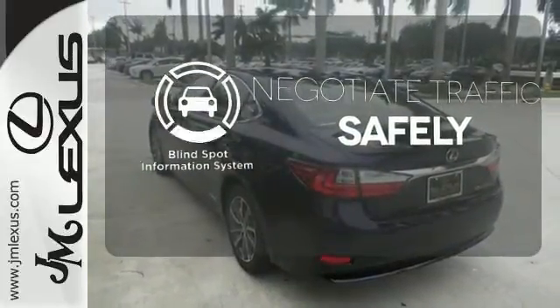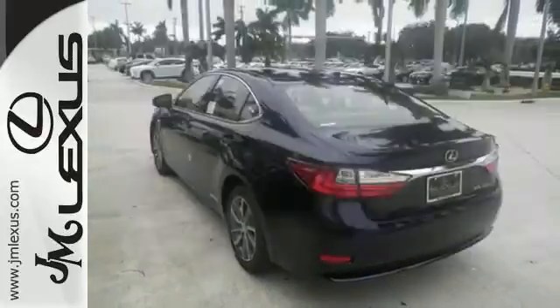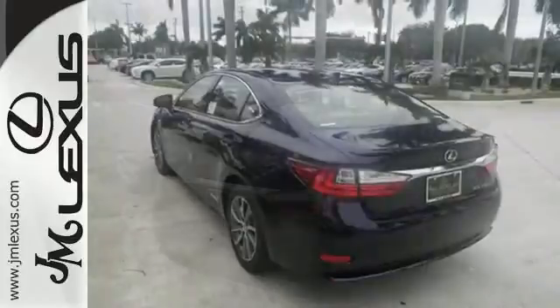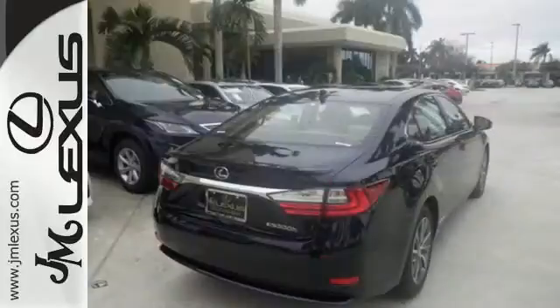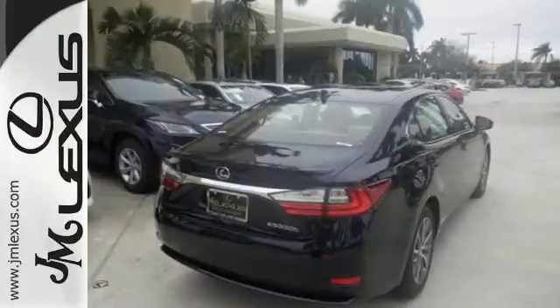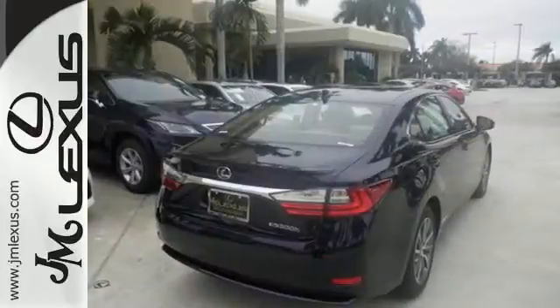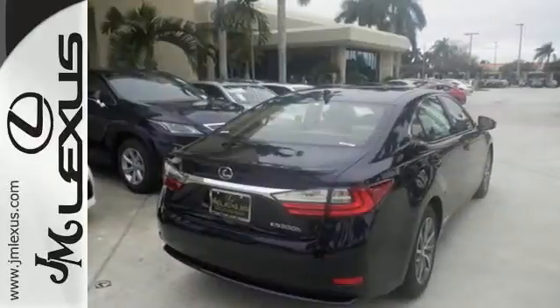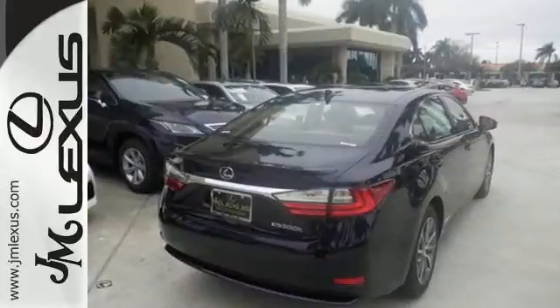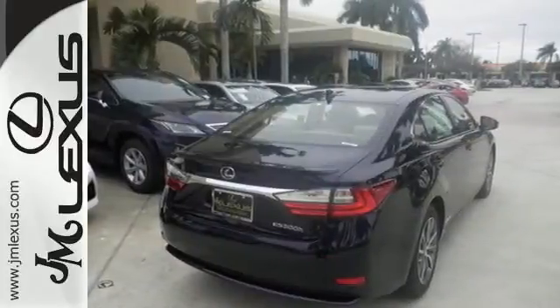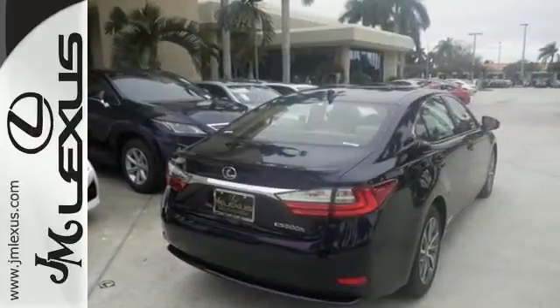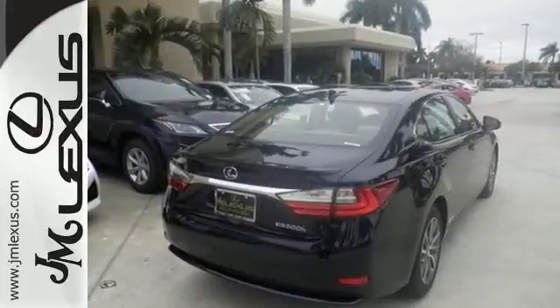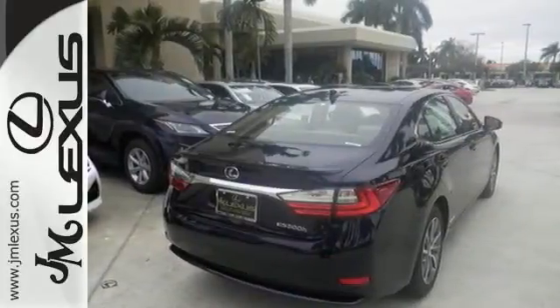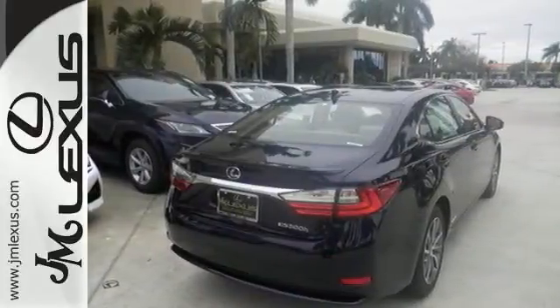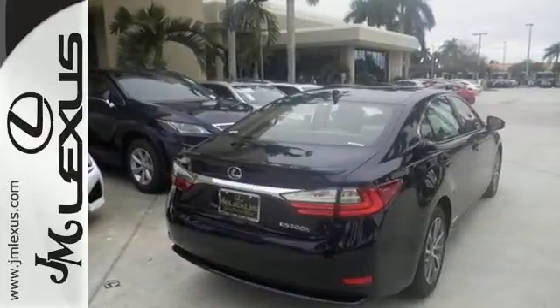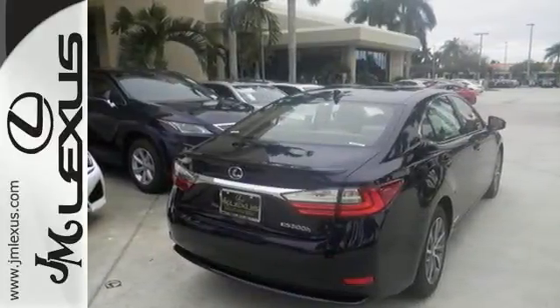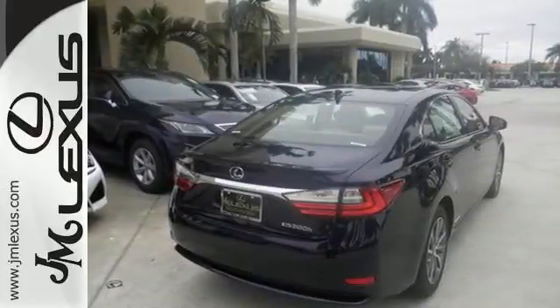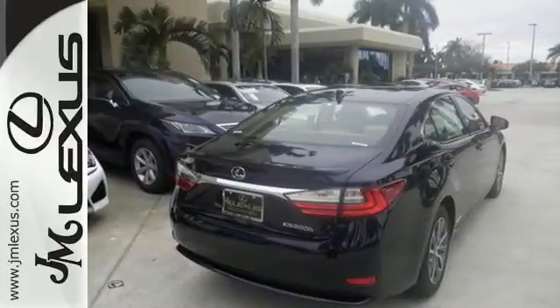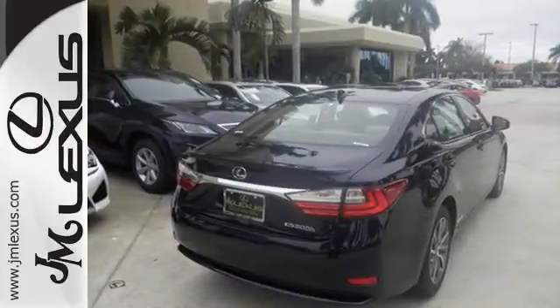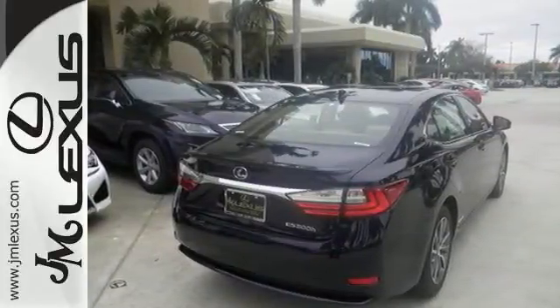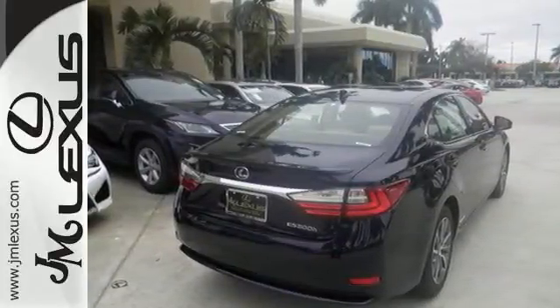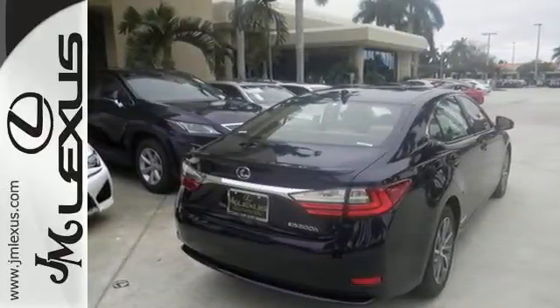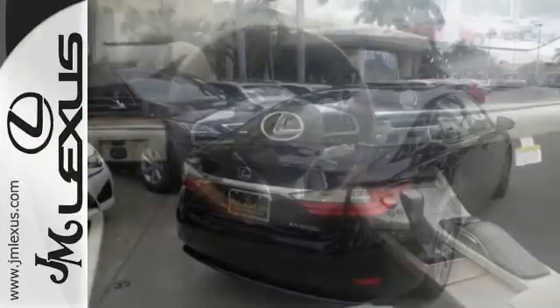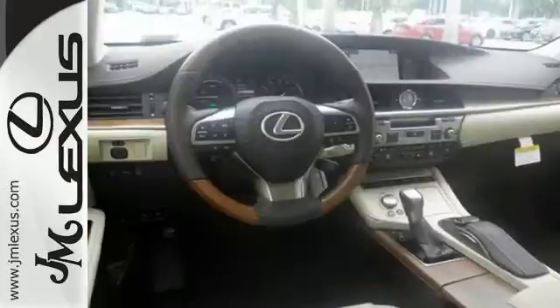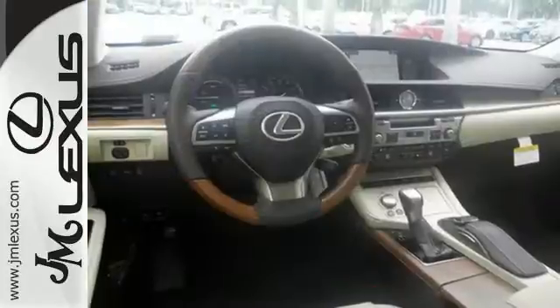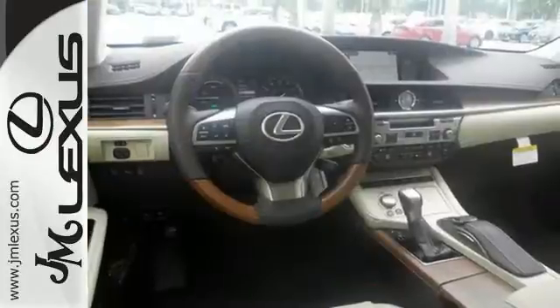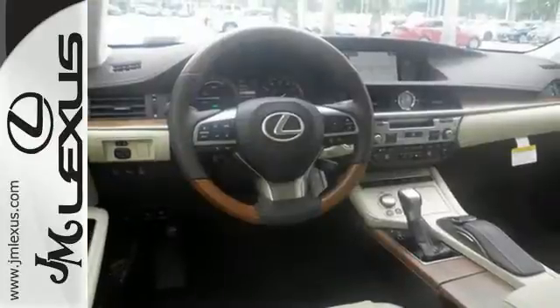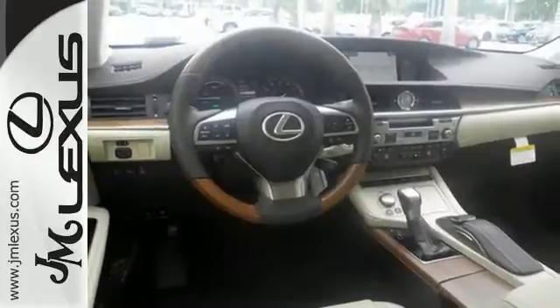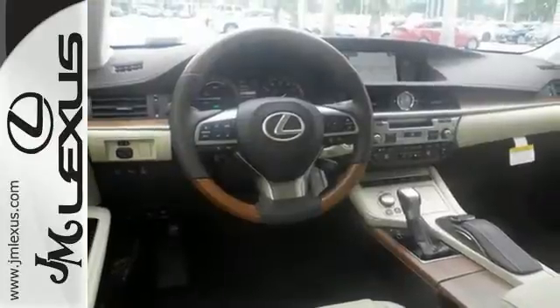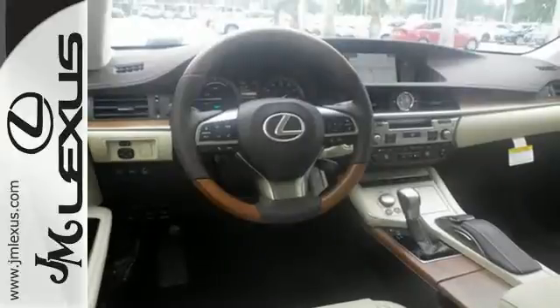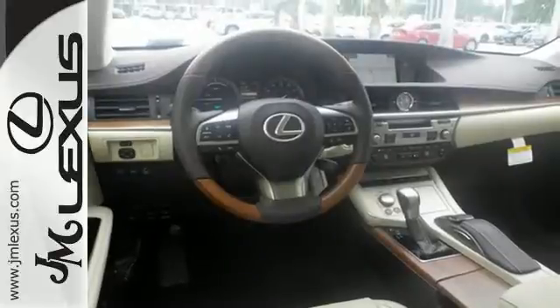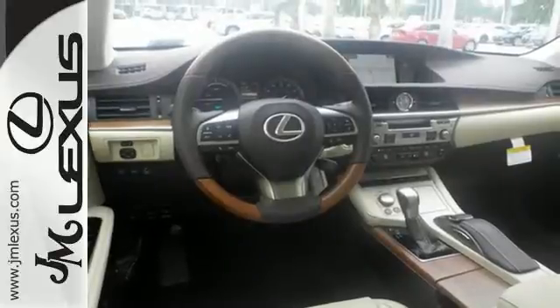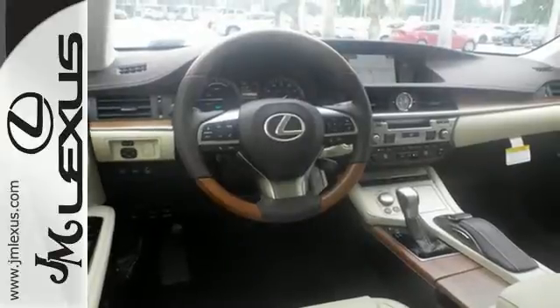Elegant and athletic, this ES300H is ready and waiting. Take it for a test drive today.